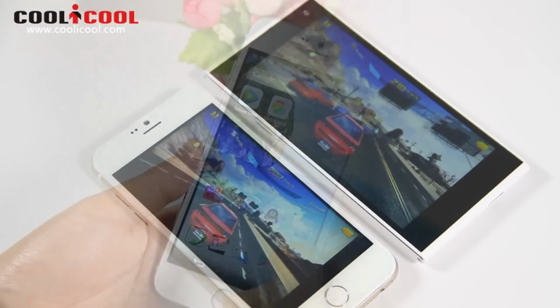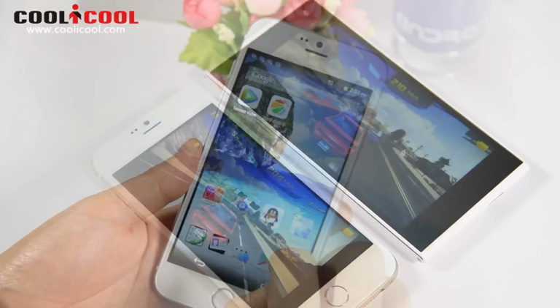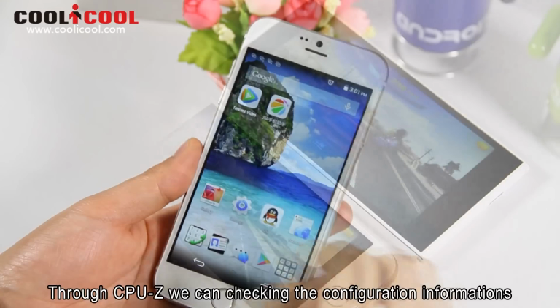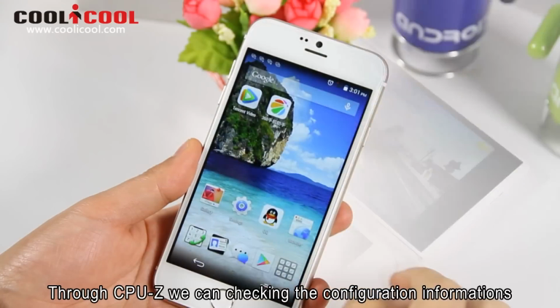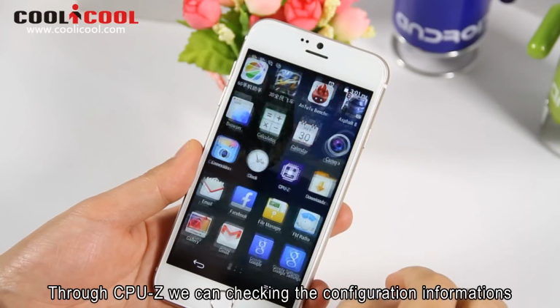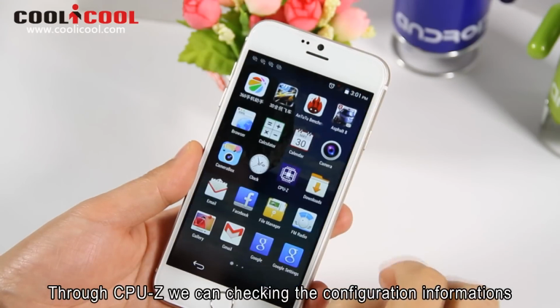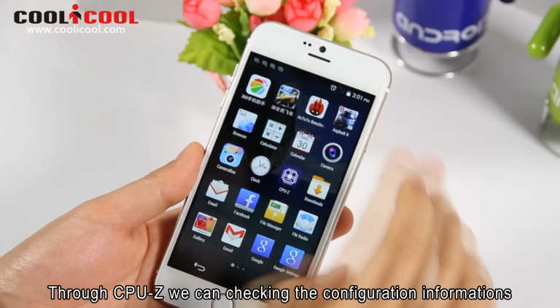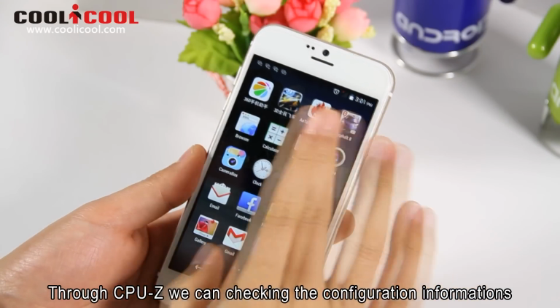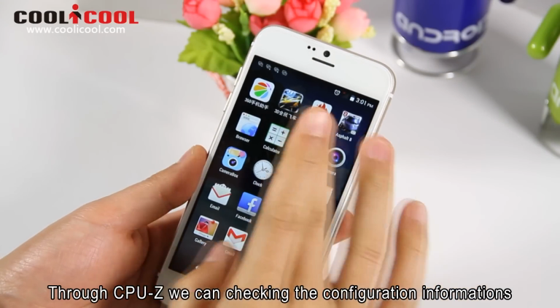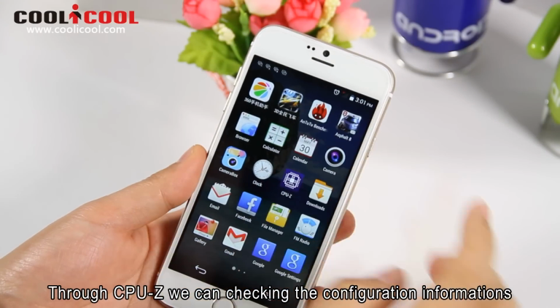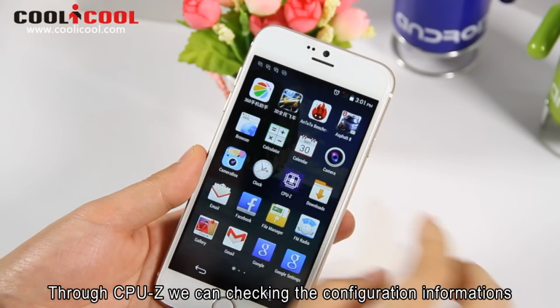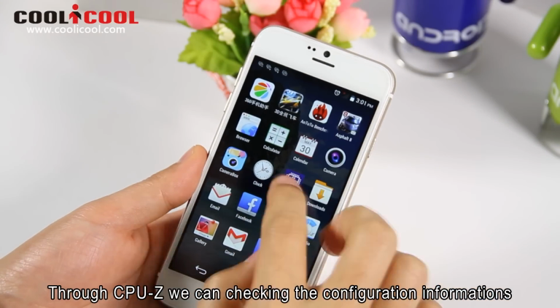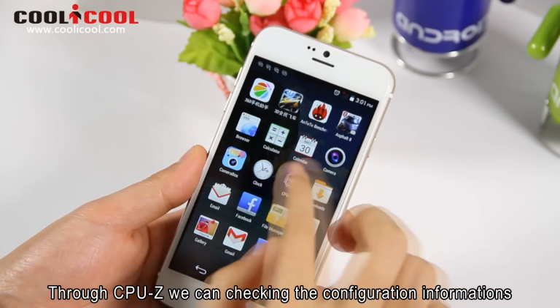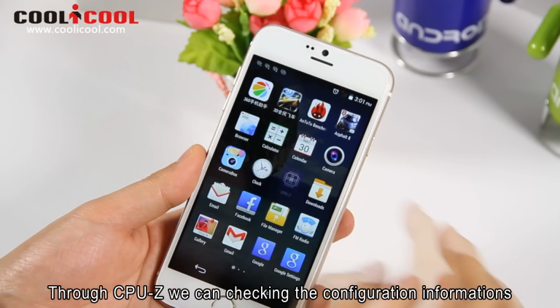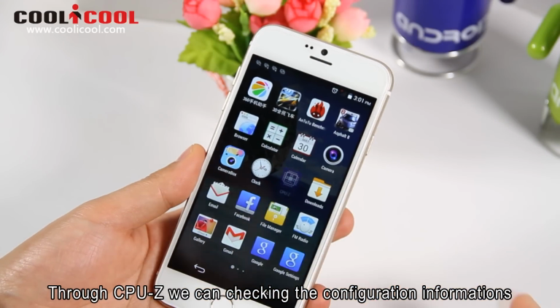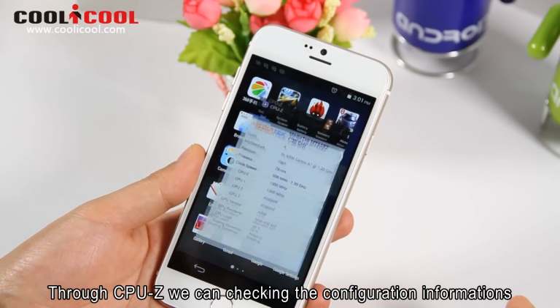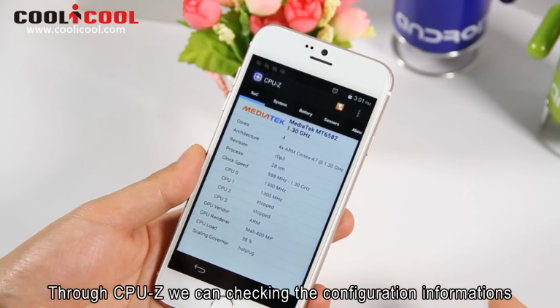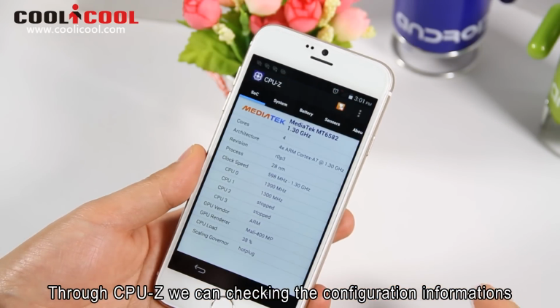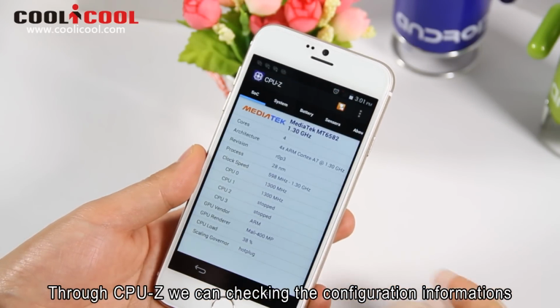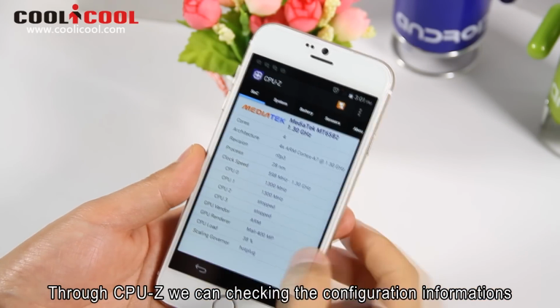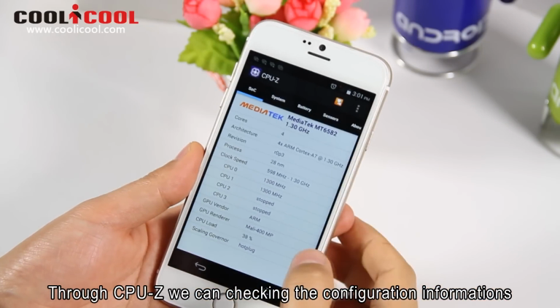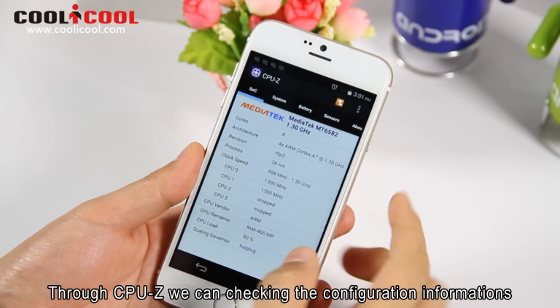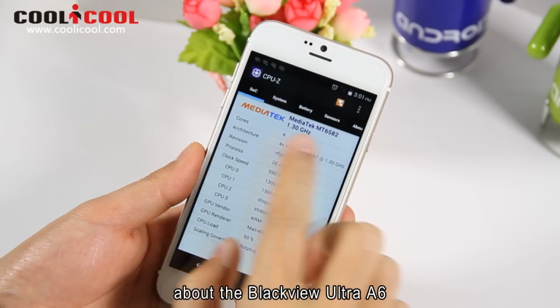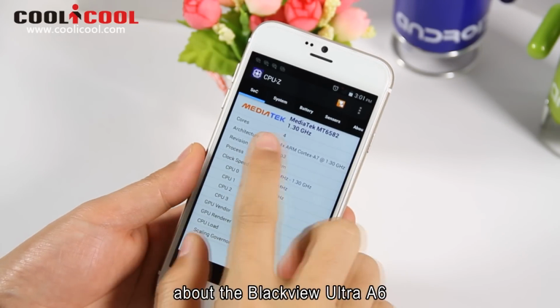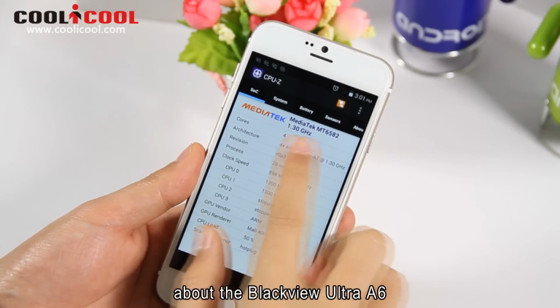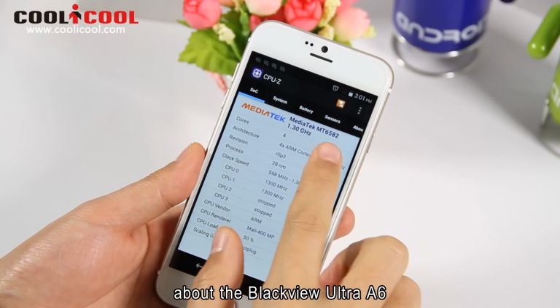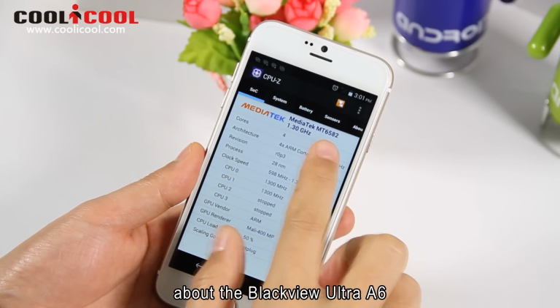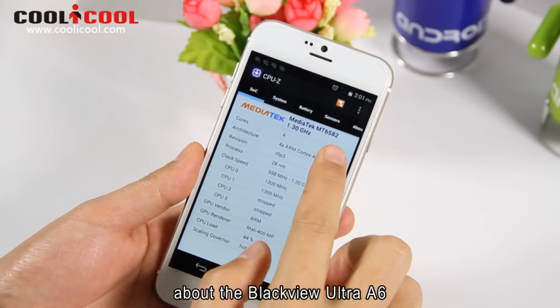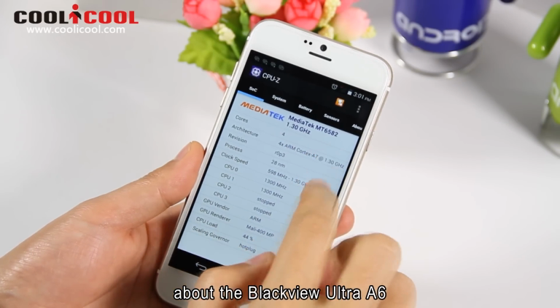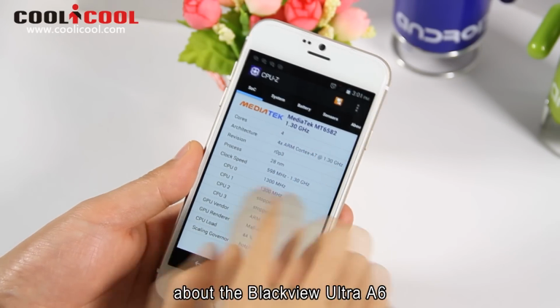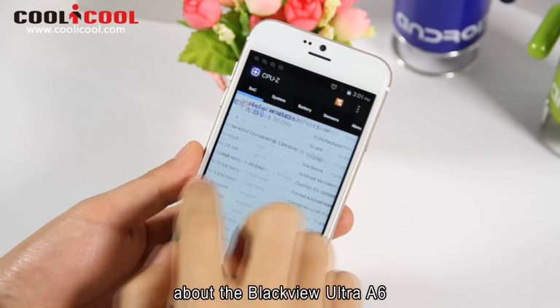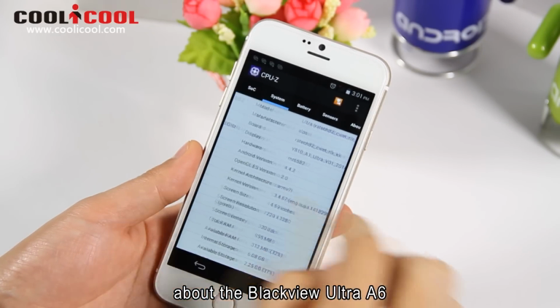Through CPU-Z, we can check the configuration information about the Blackview A6.